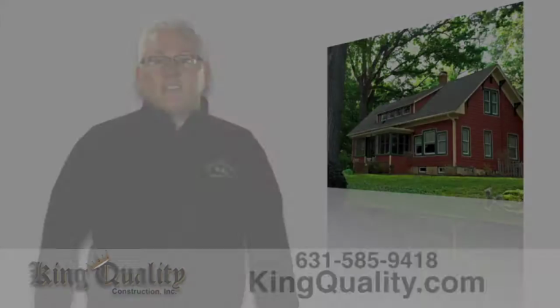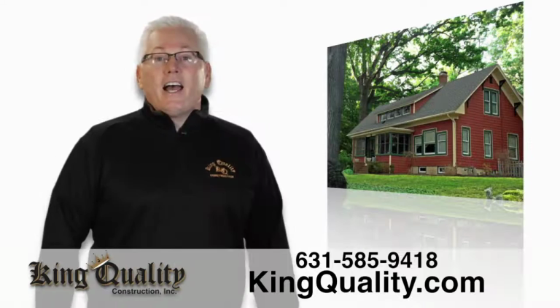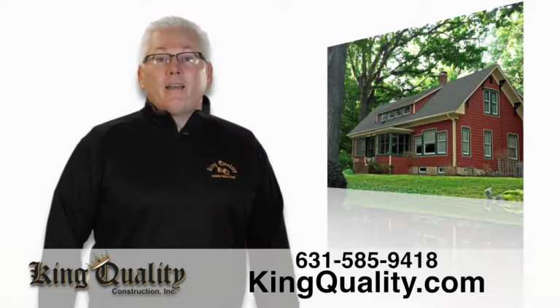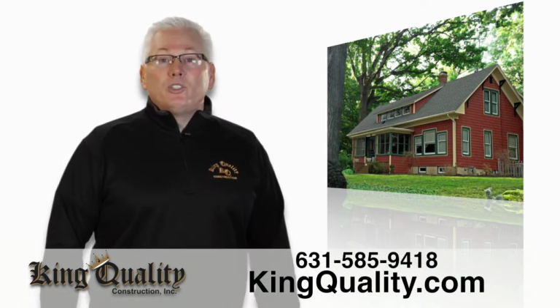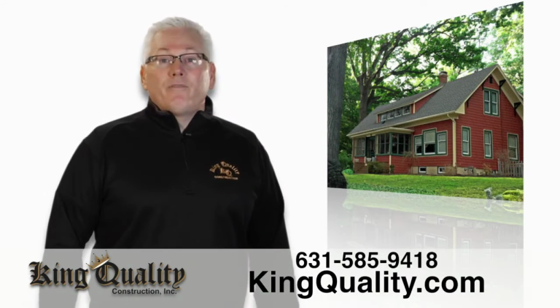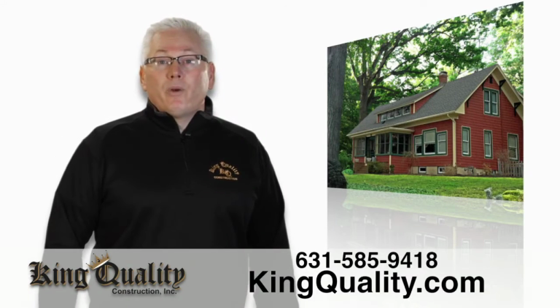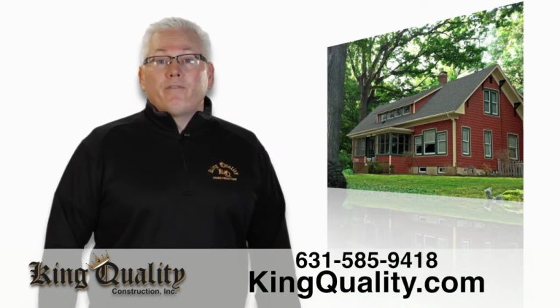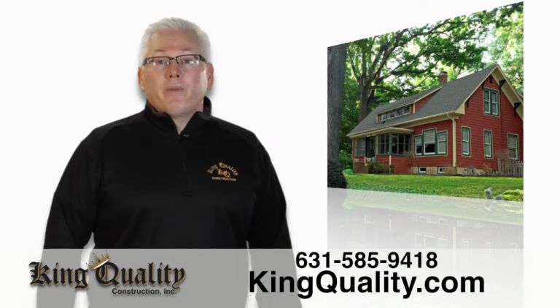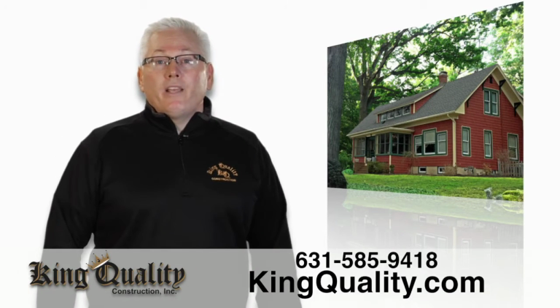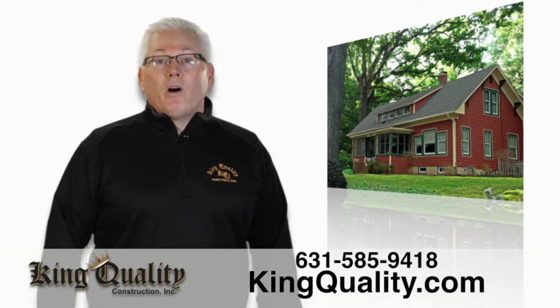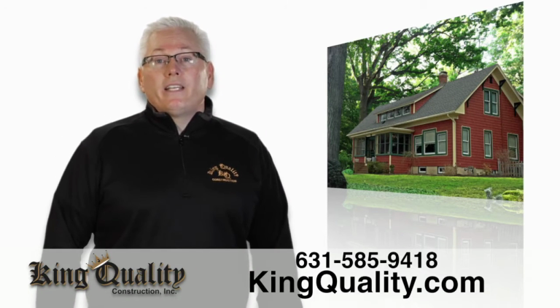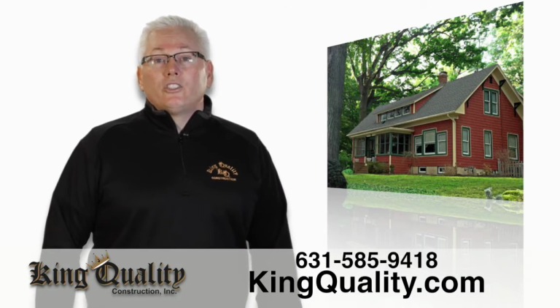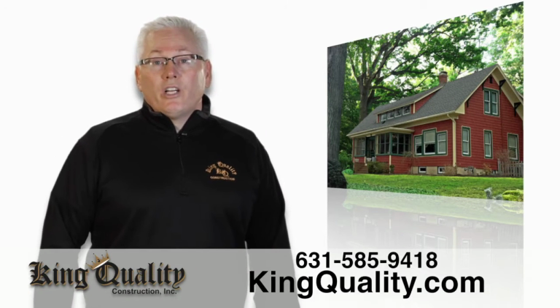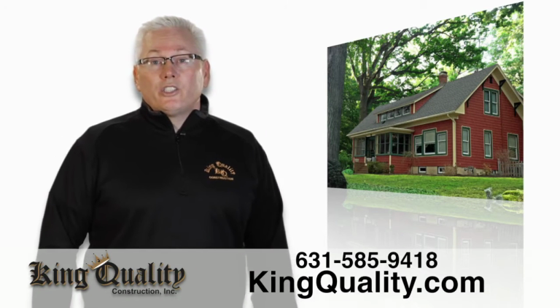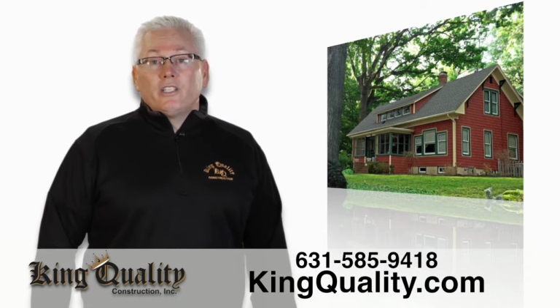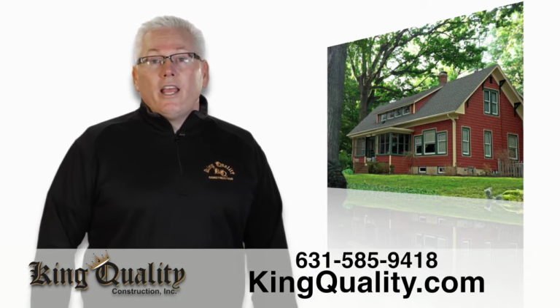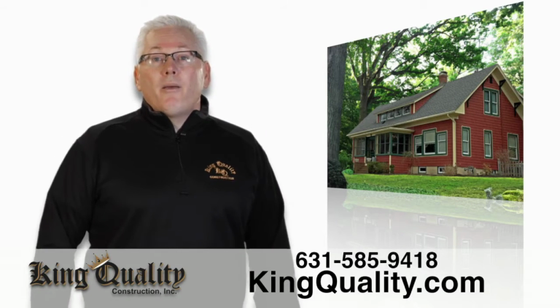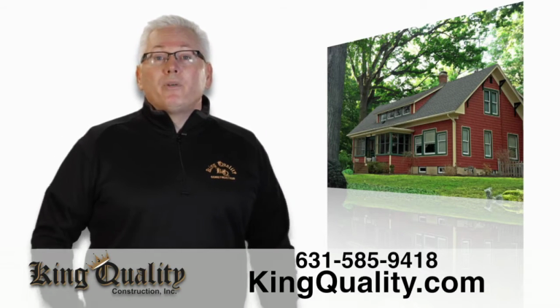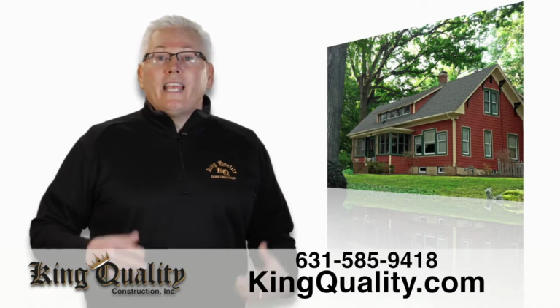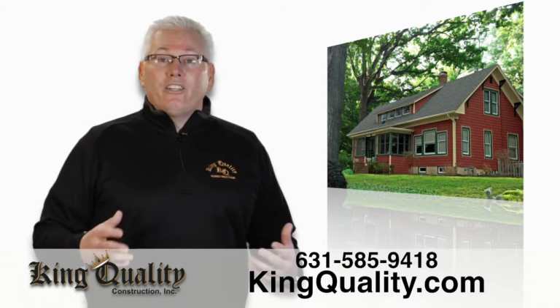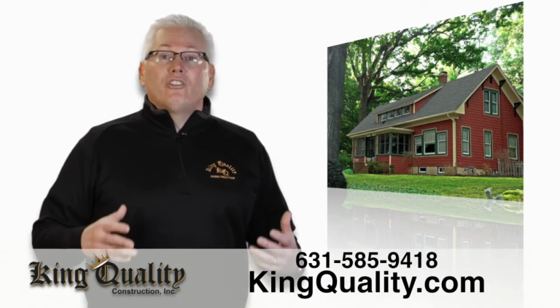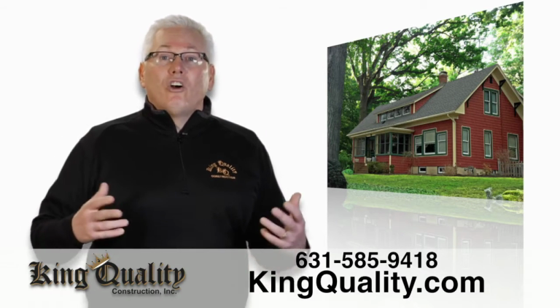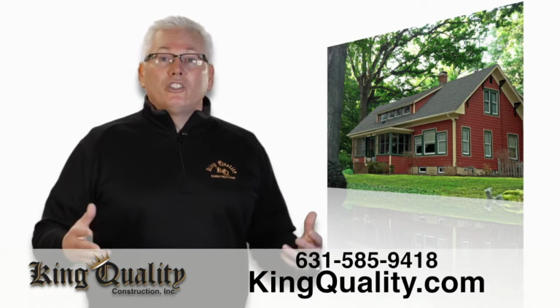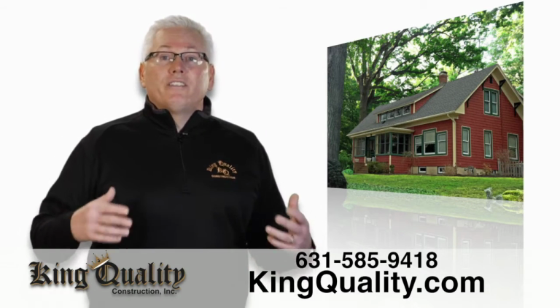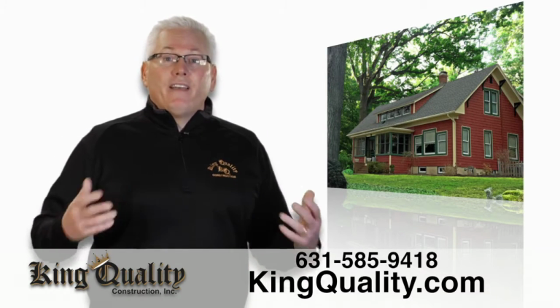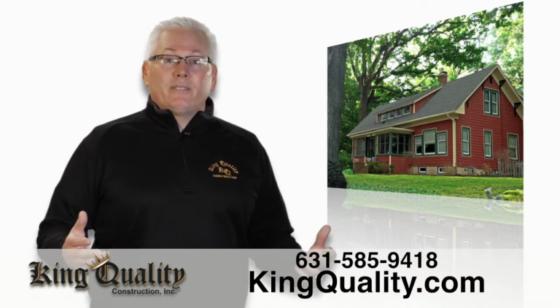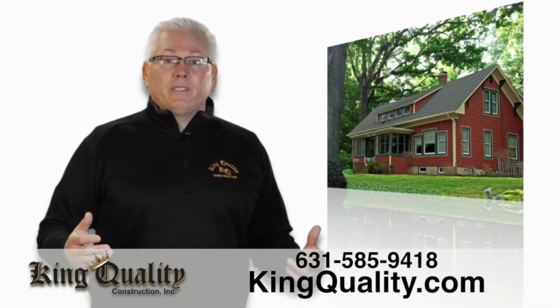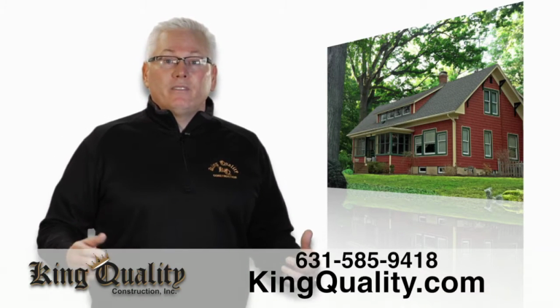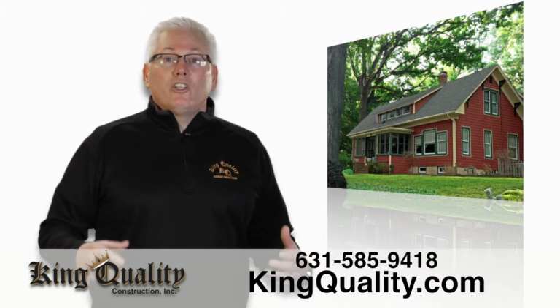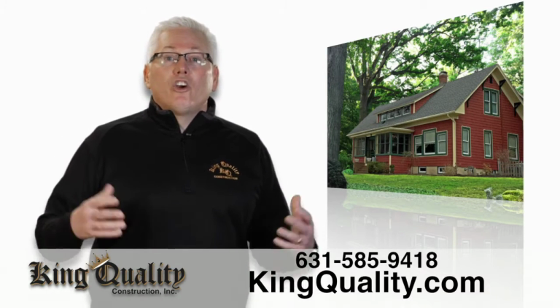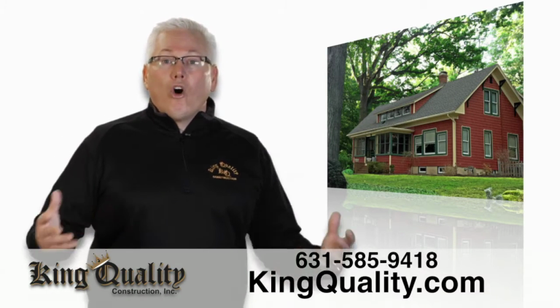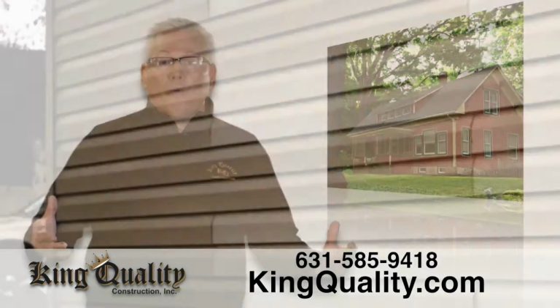Hi, I'm Jeff Brett from King Quality Construction. Protect your largest investment, your home.